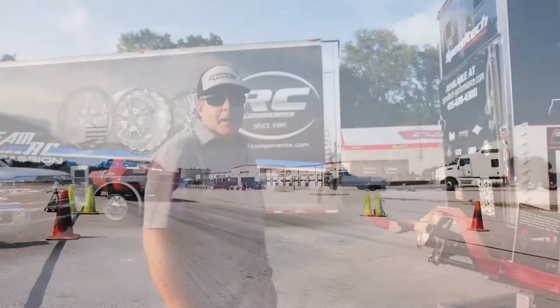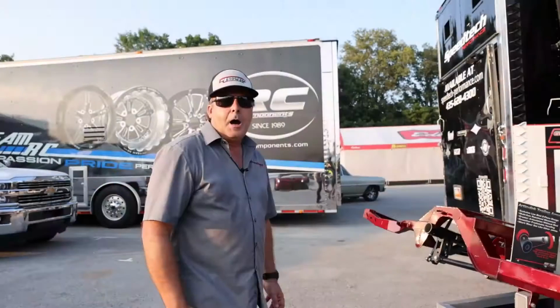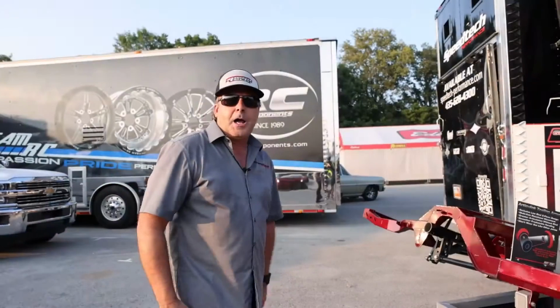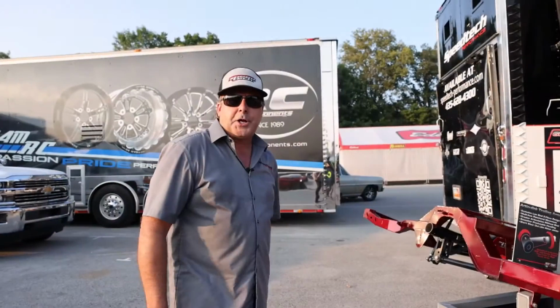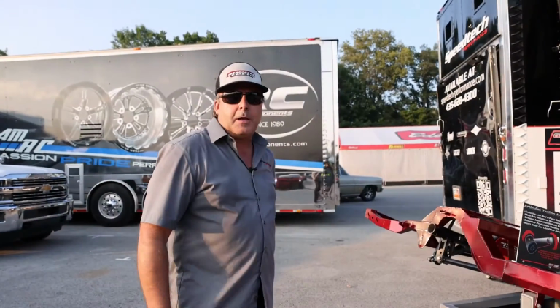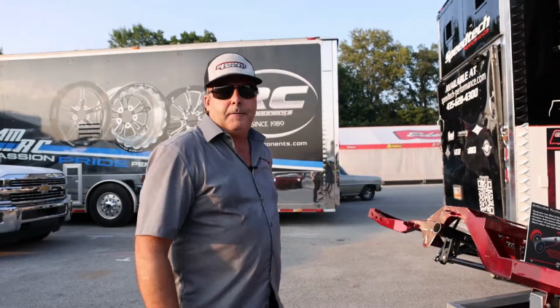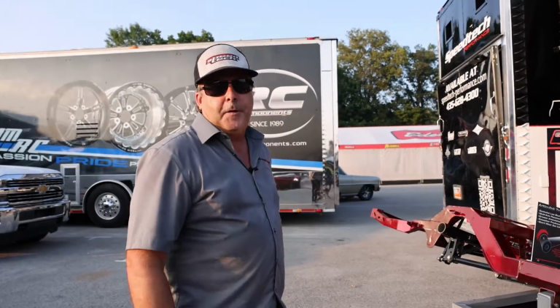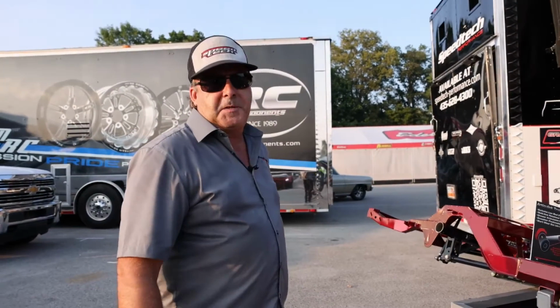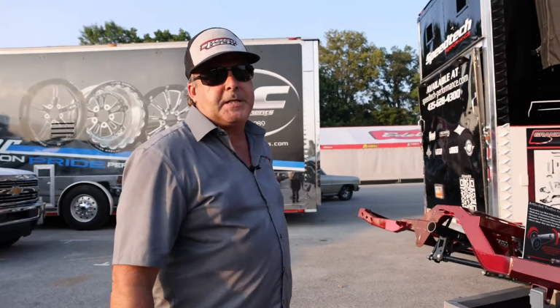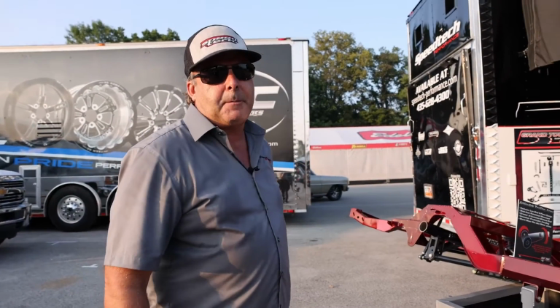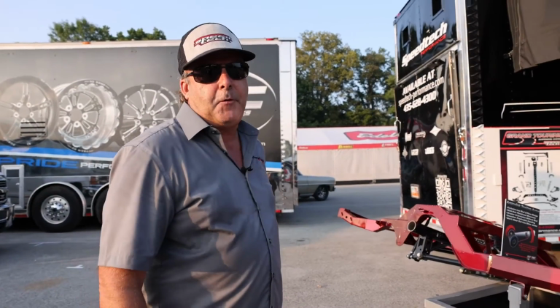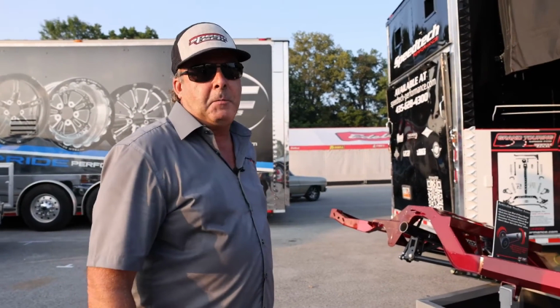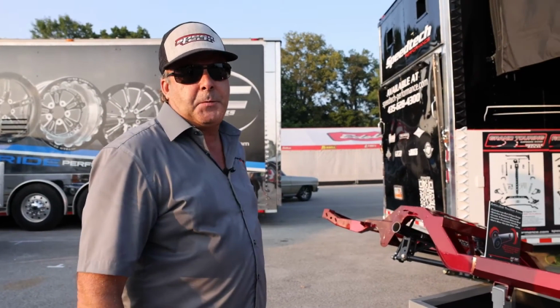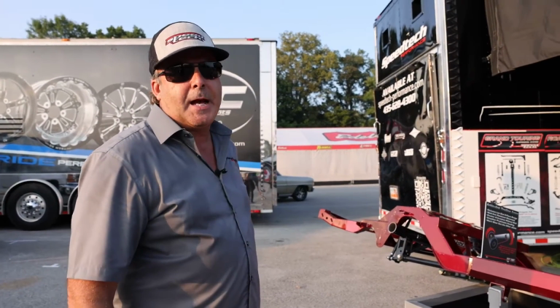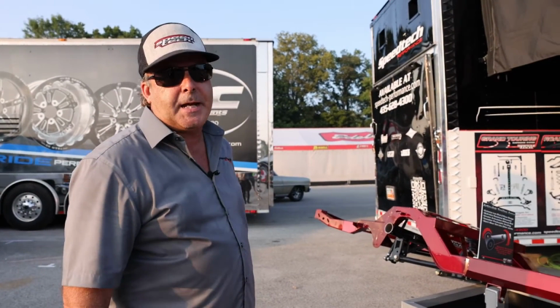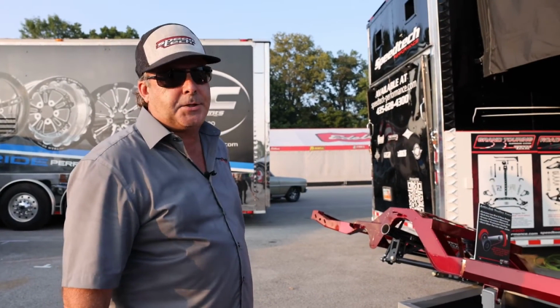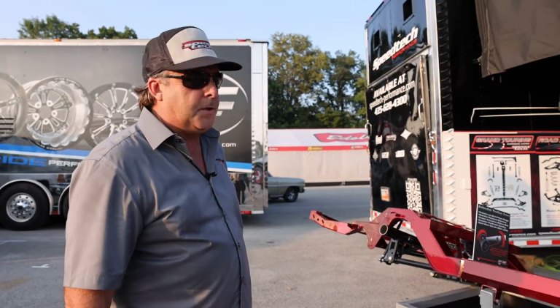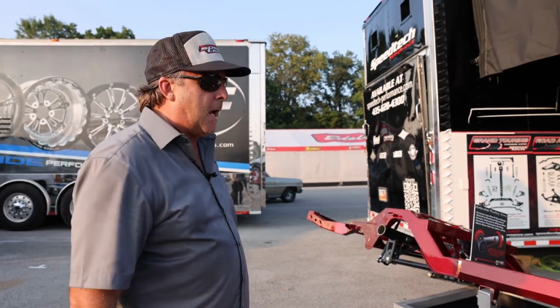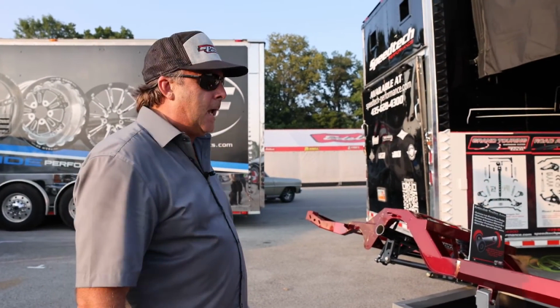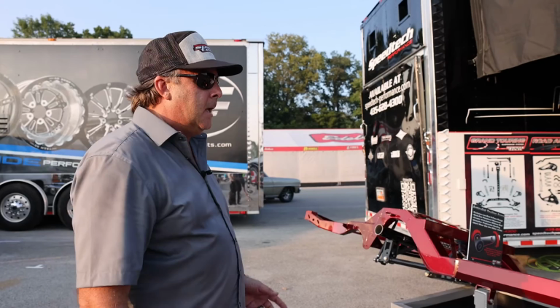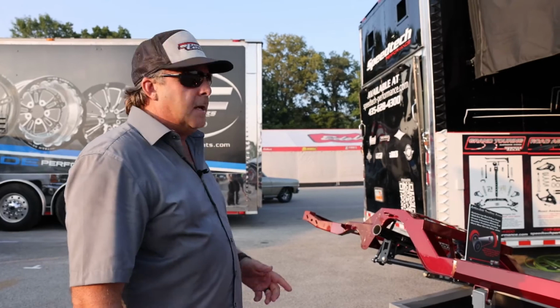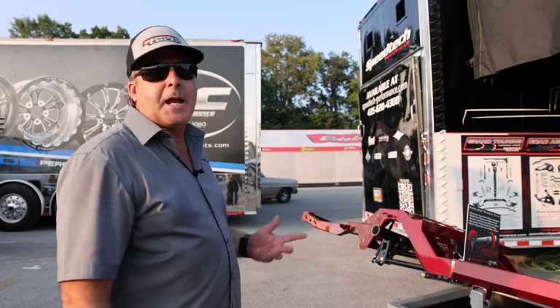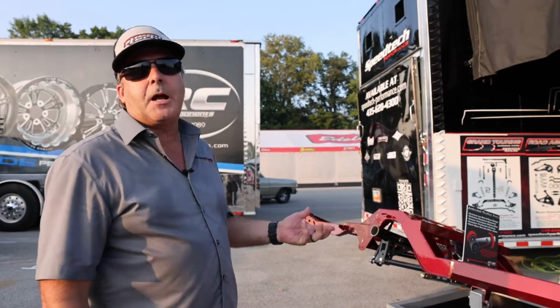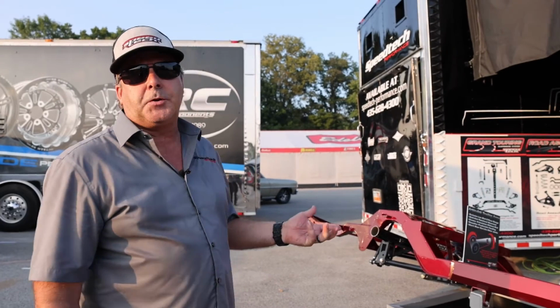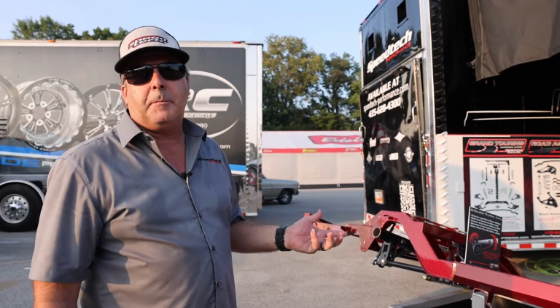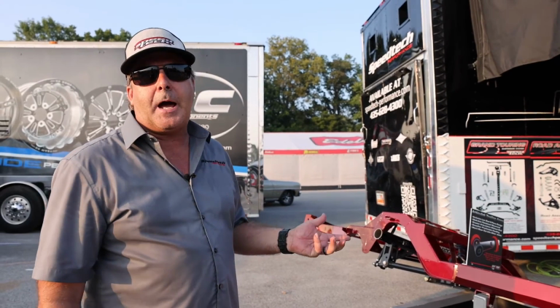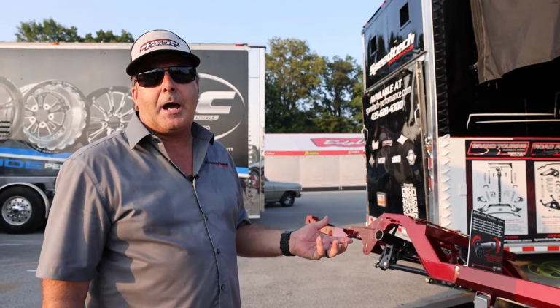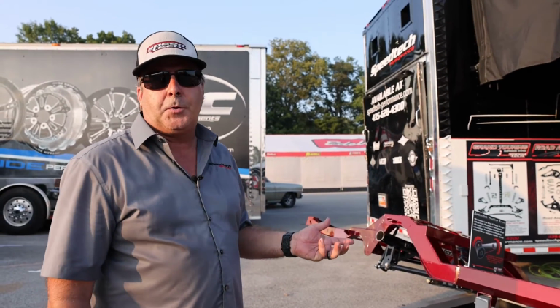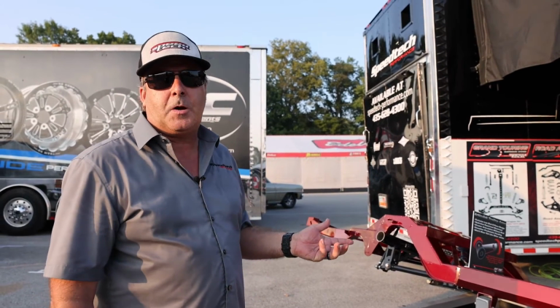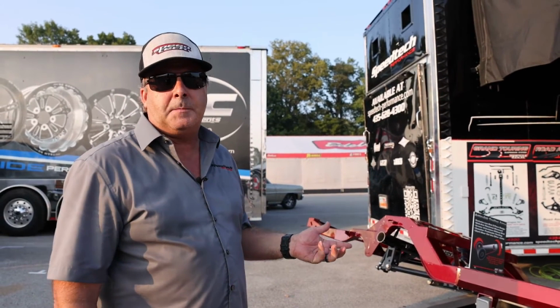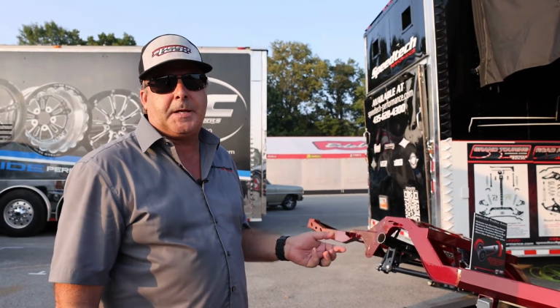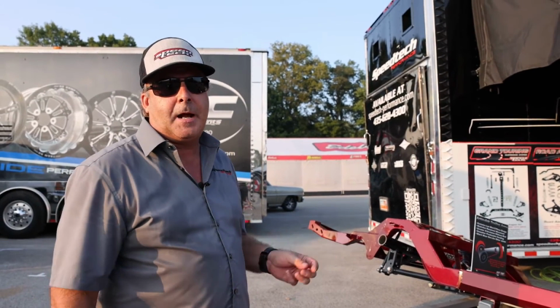Hi, it's Jake from Speed Tech Performance with our Tech Tuesday, and today we're going to talk about our torque arm setup.